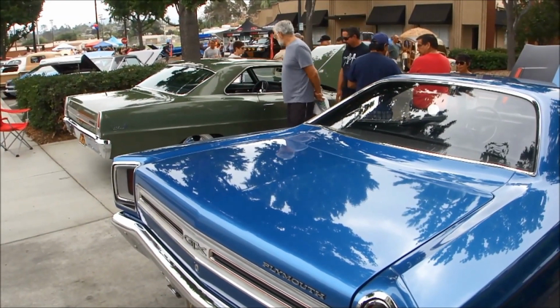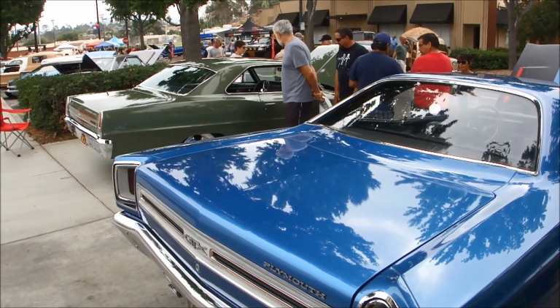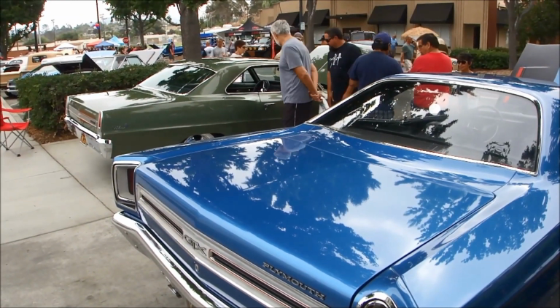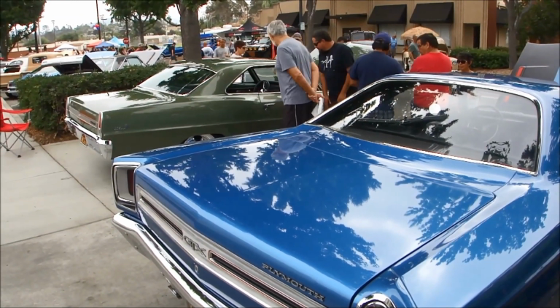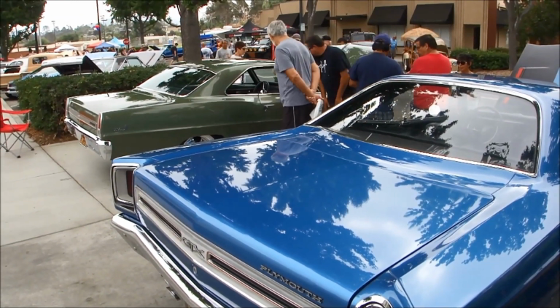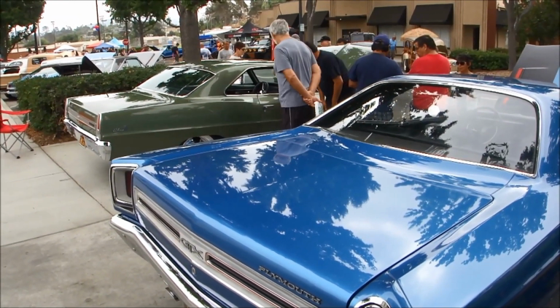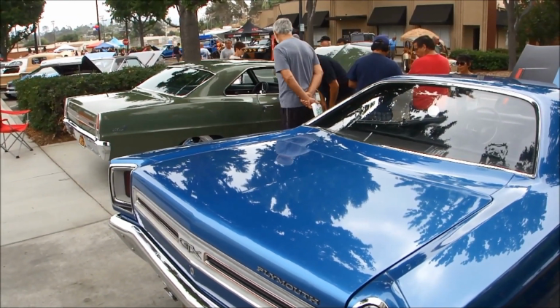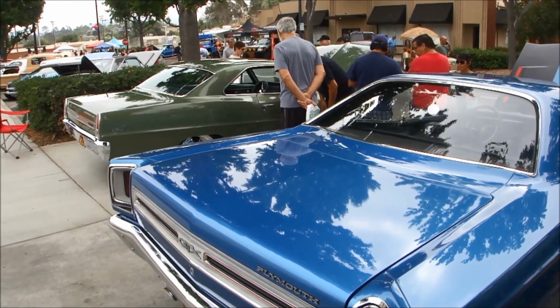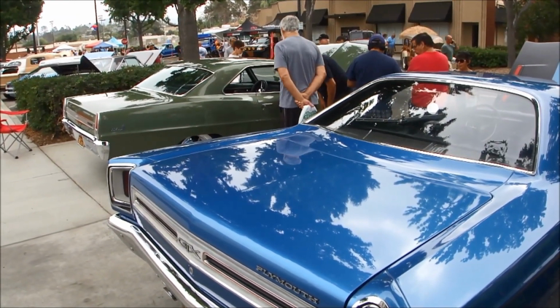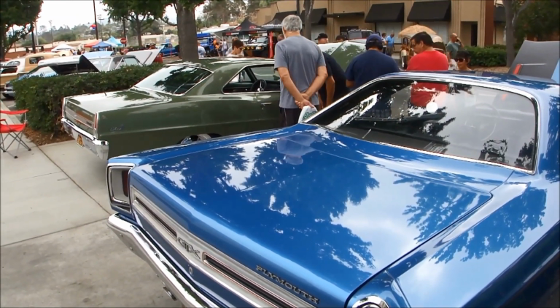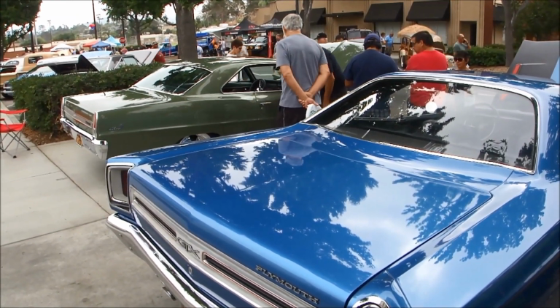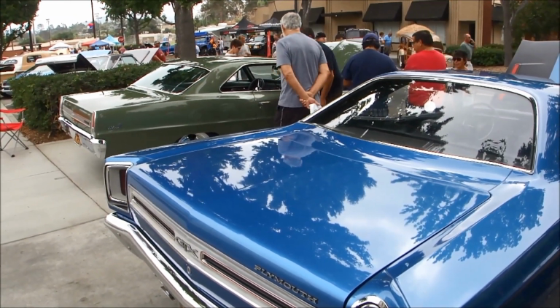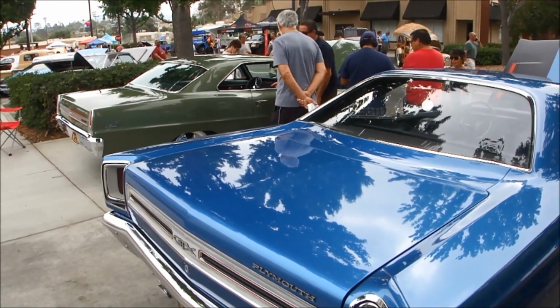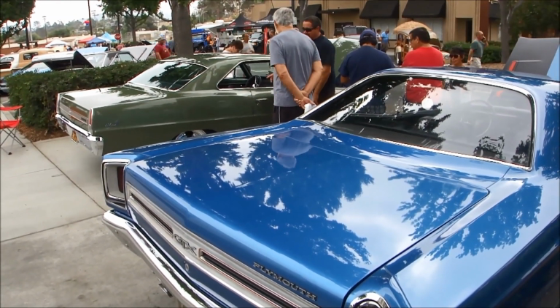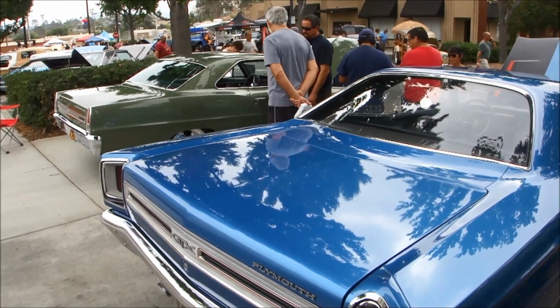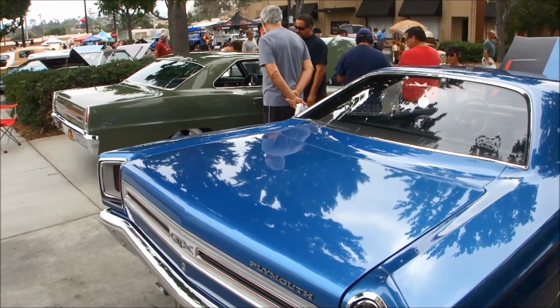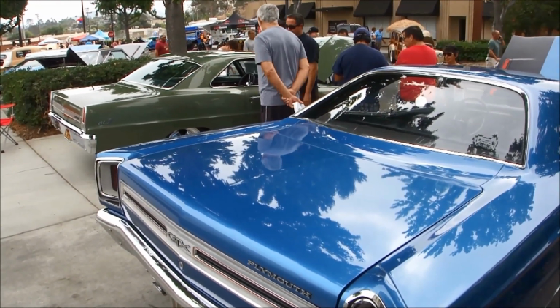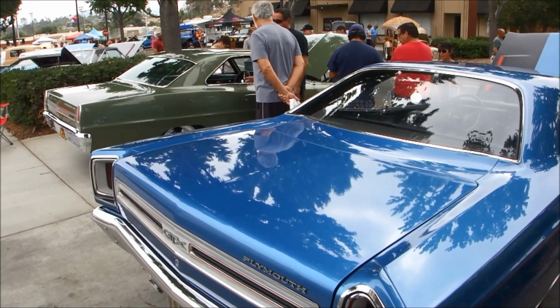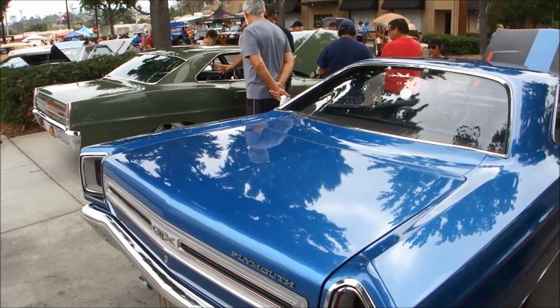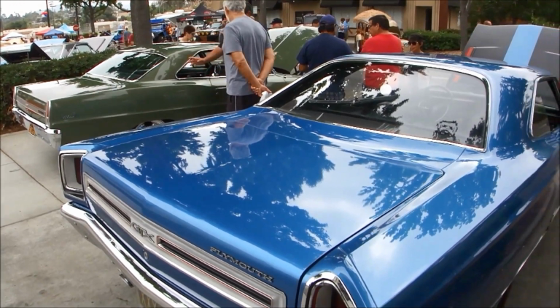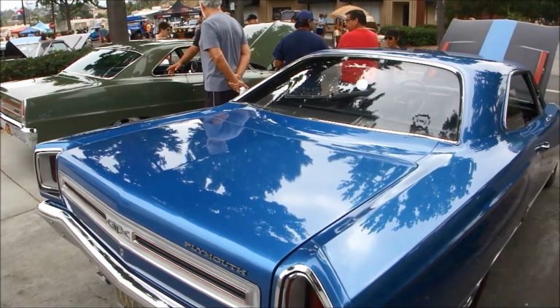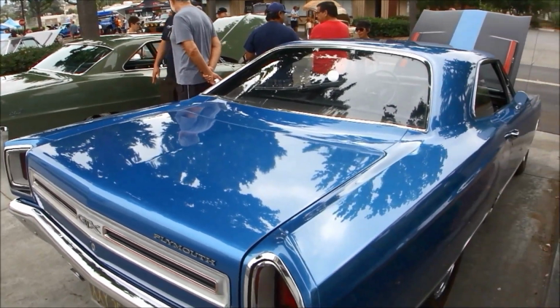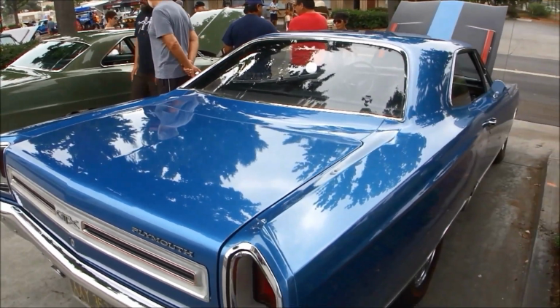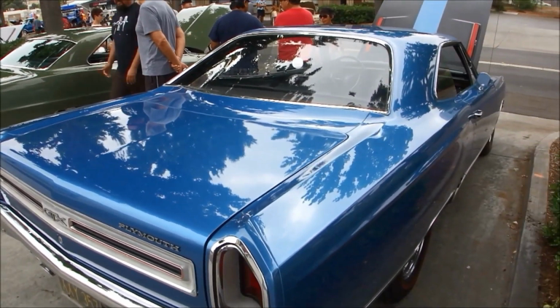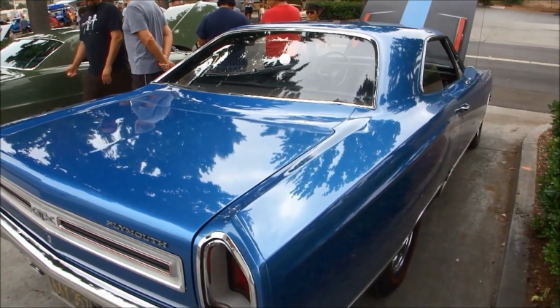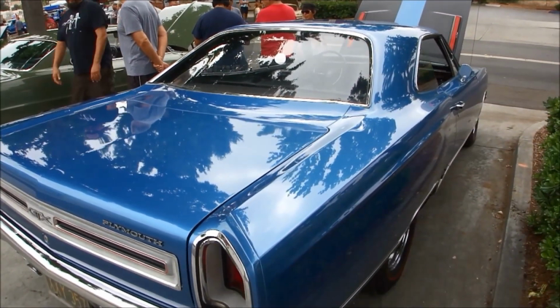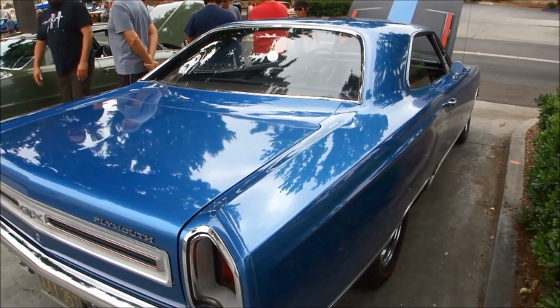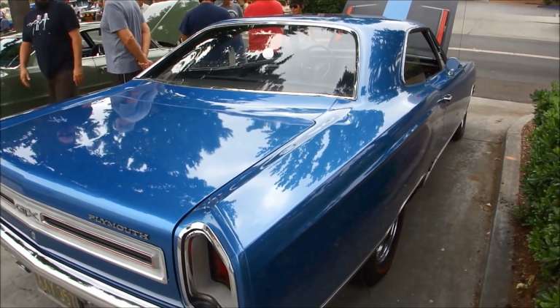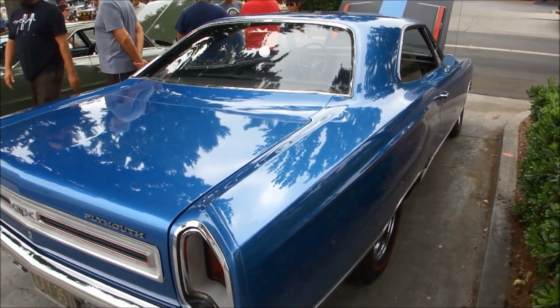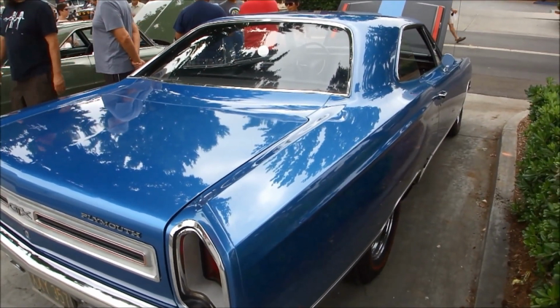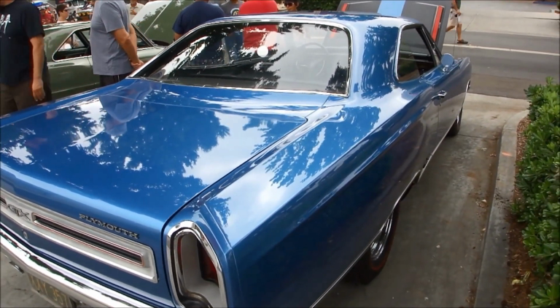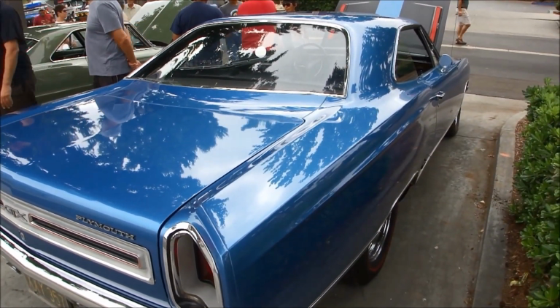67 Chevy 2 Nova over there. These were the car back in the day.